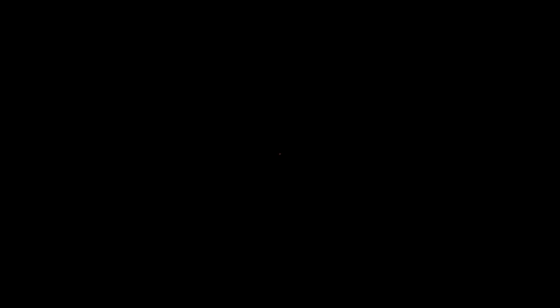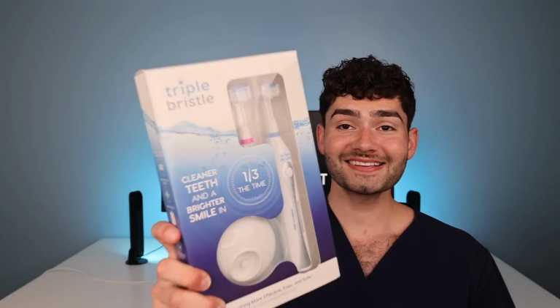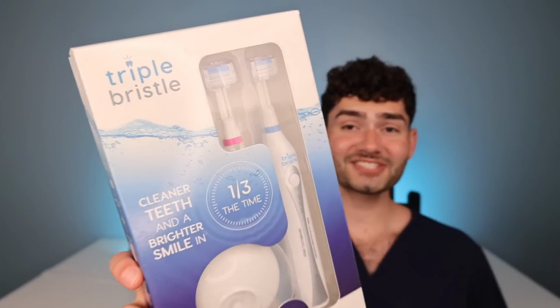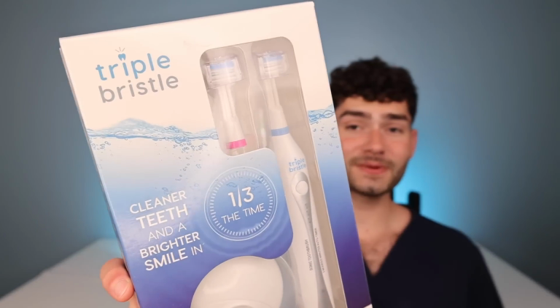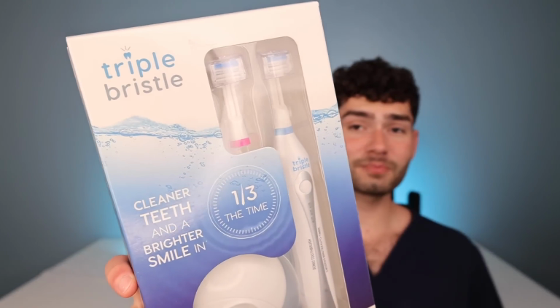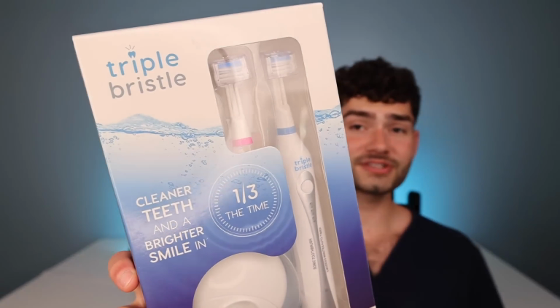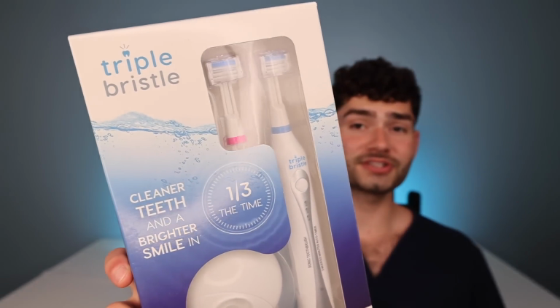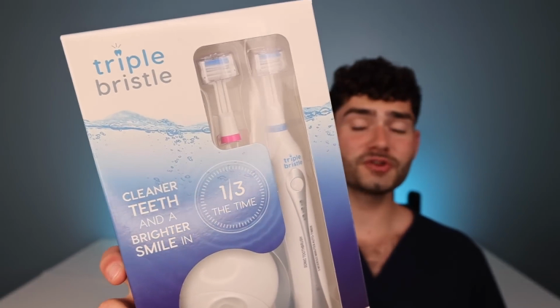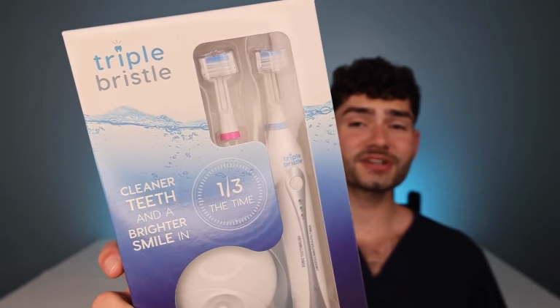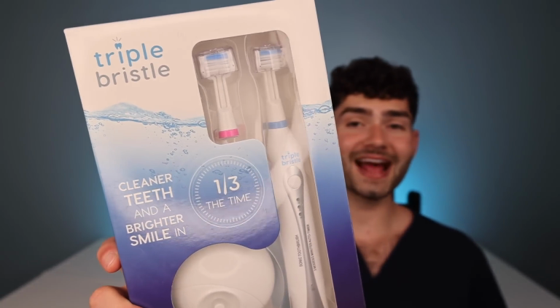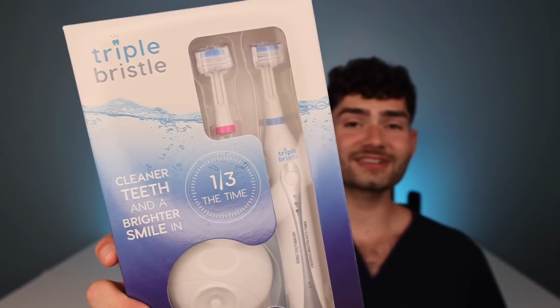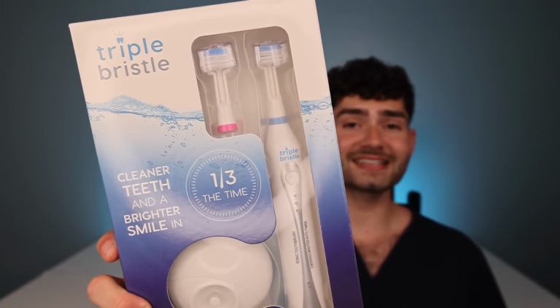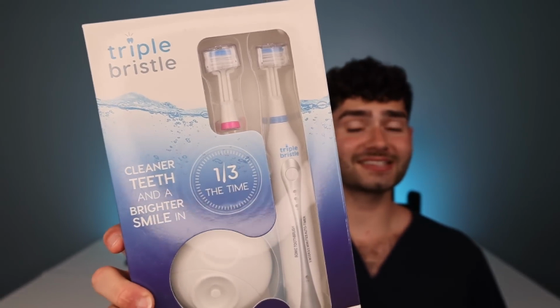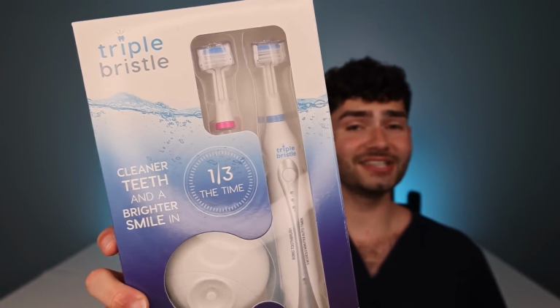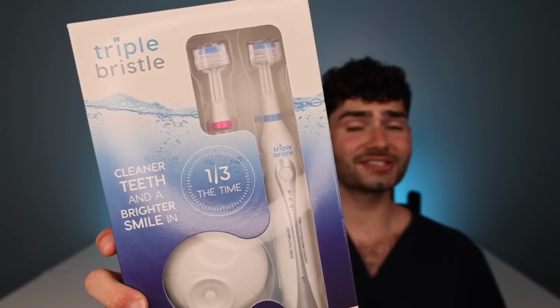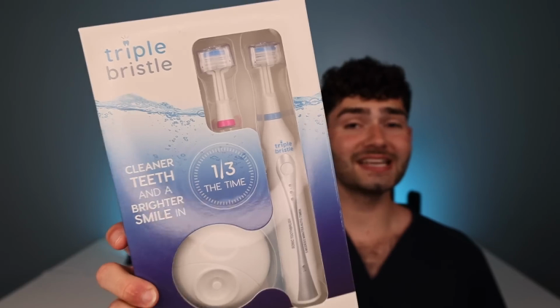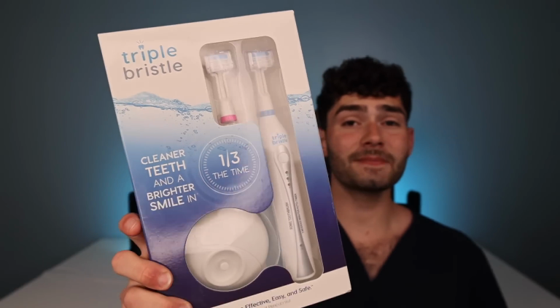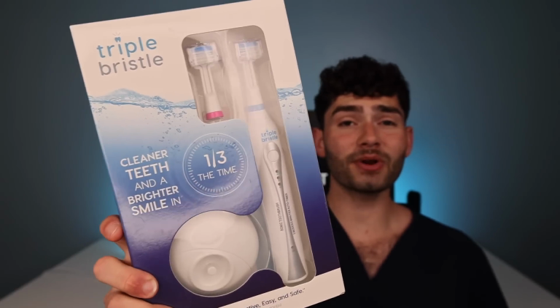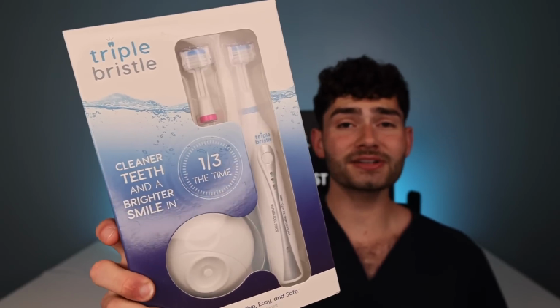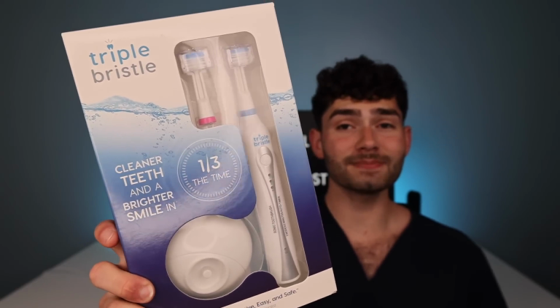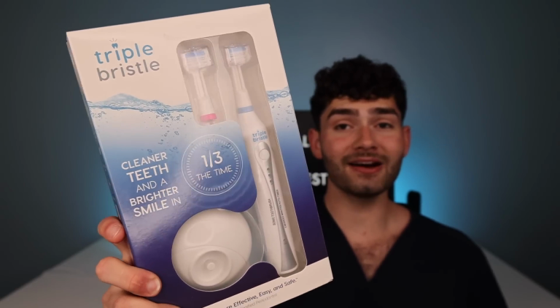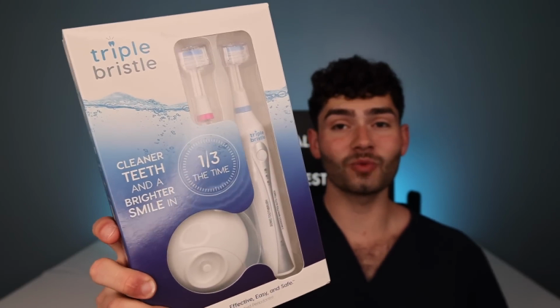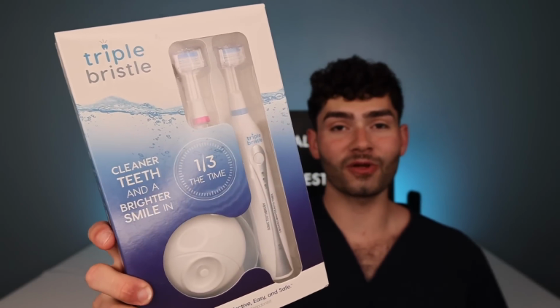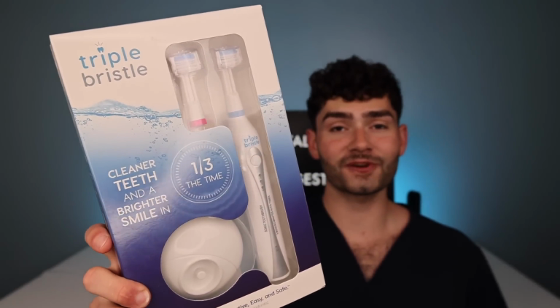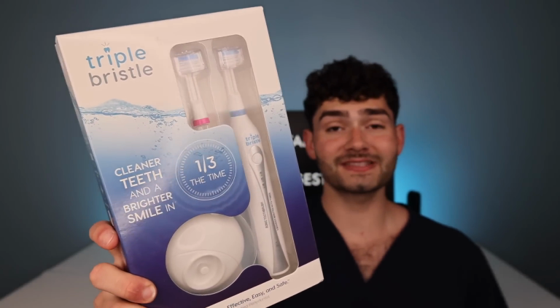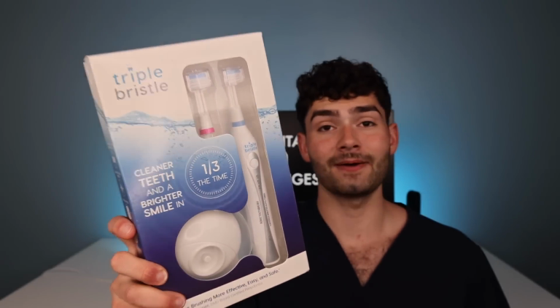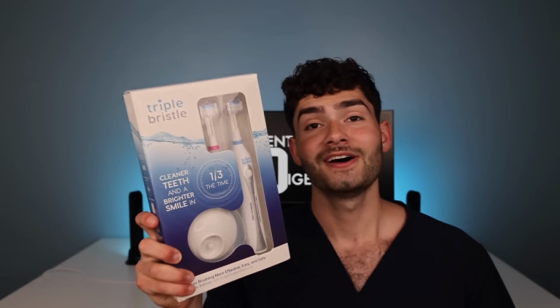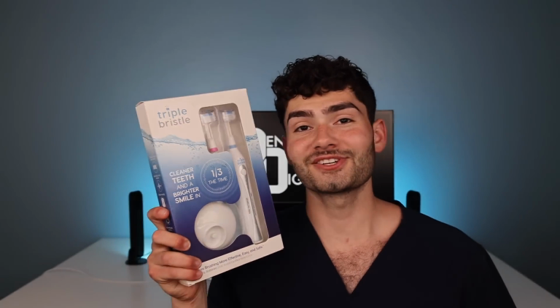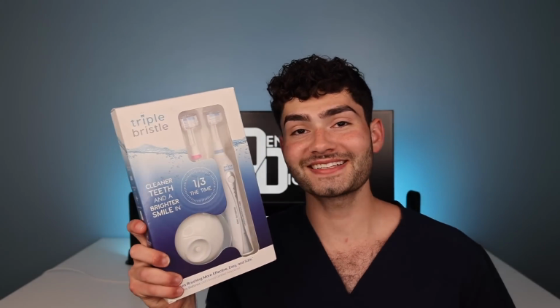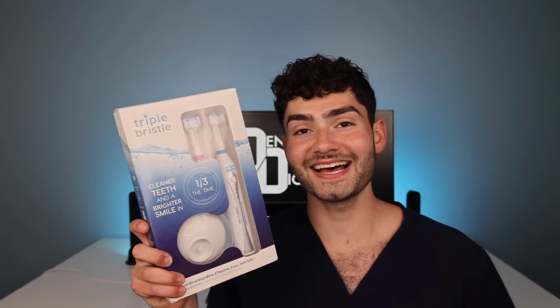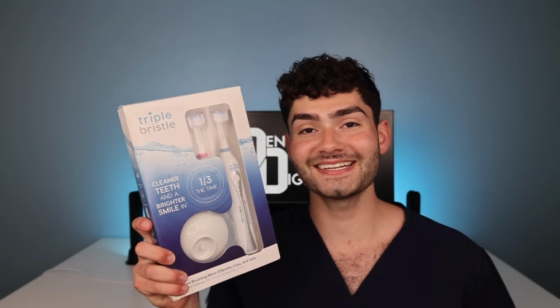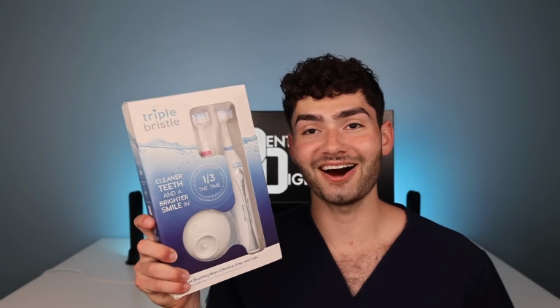This is Triple Bristle, a toothbrush advertised to clean your teeth and brighten your smile in one third of the time. So let's test it out.